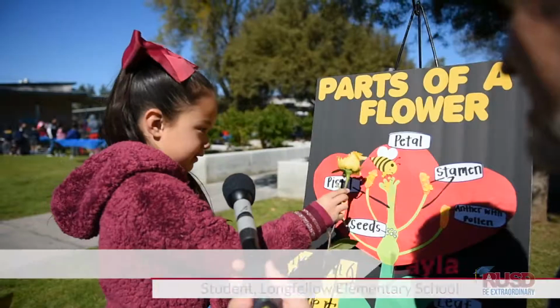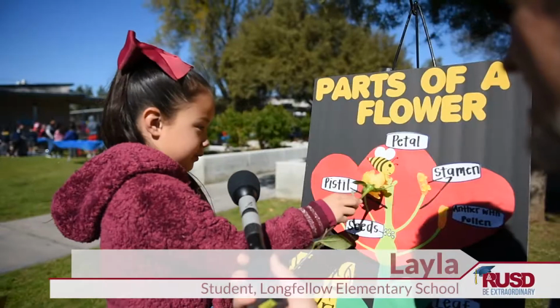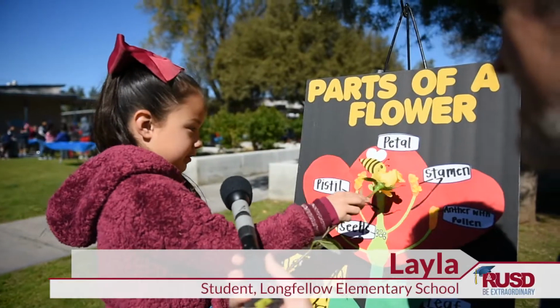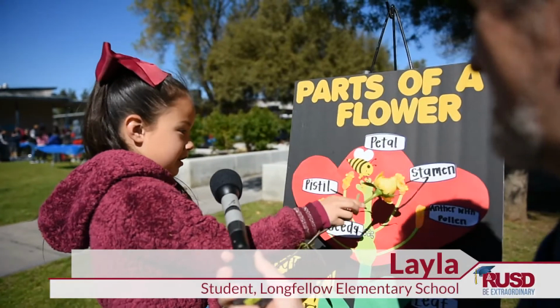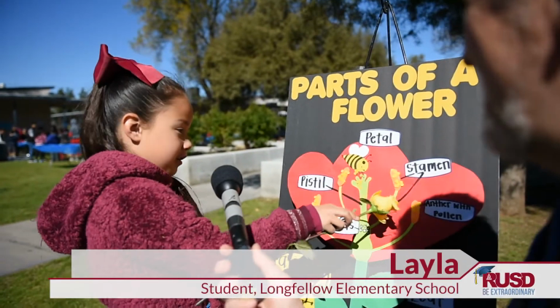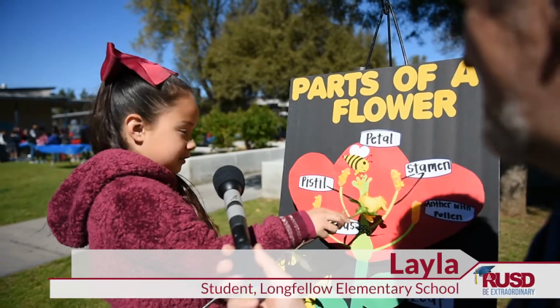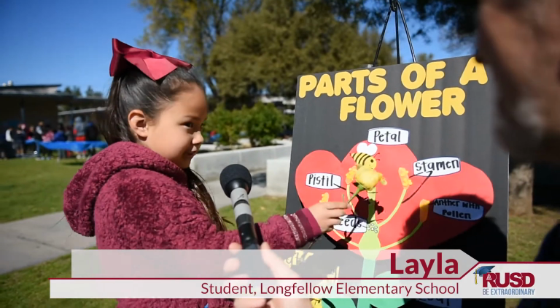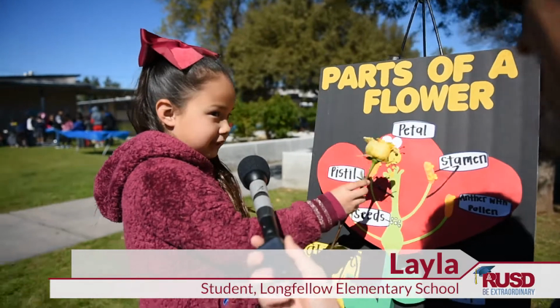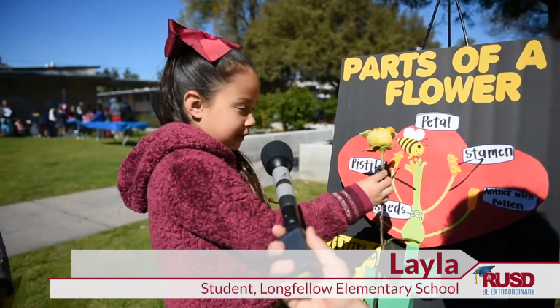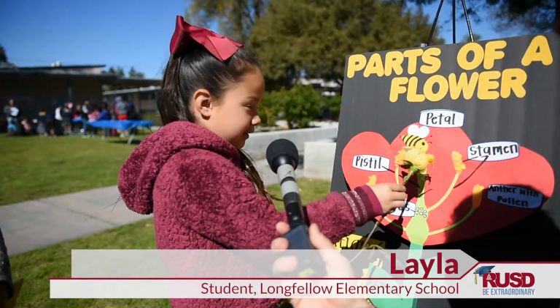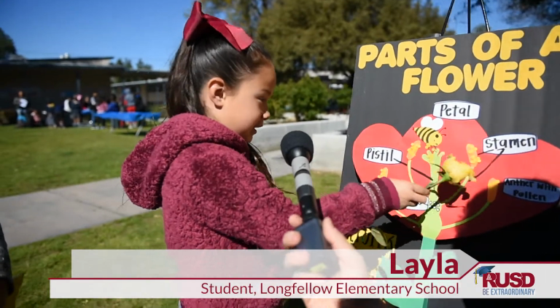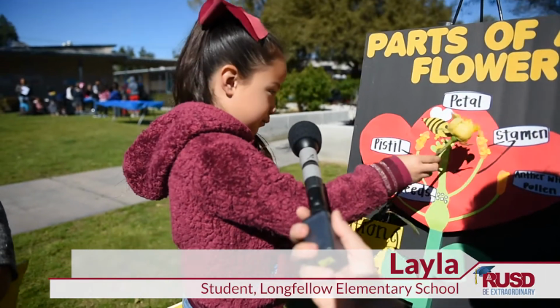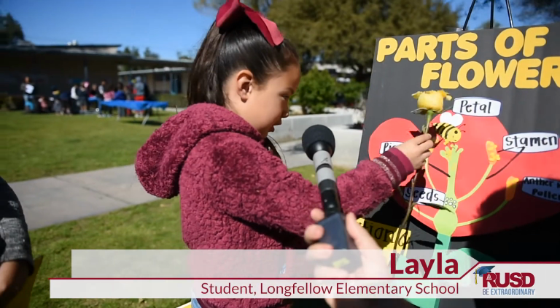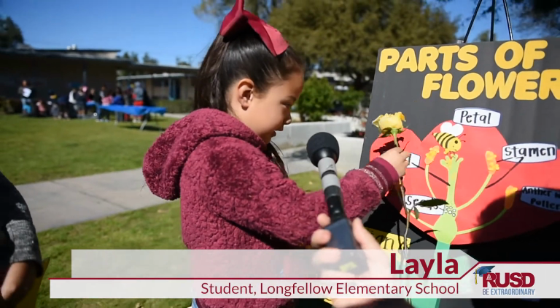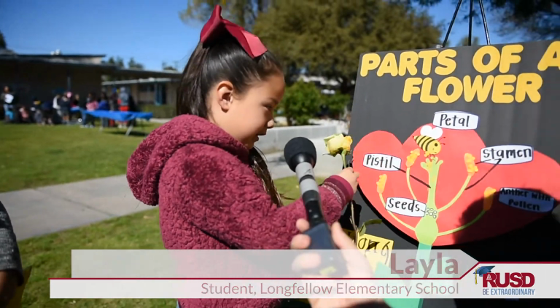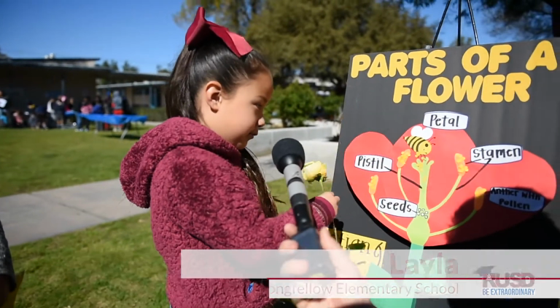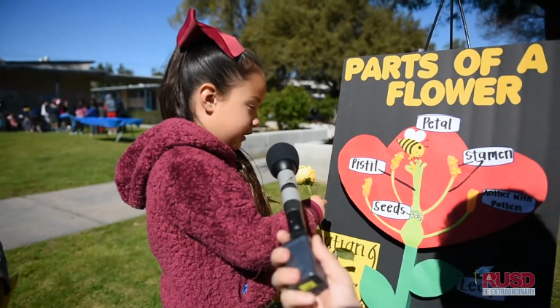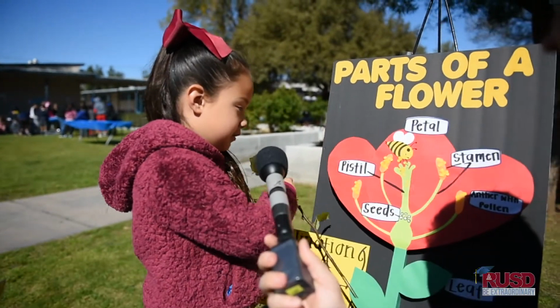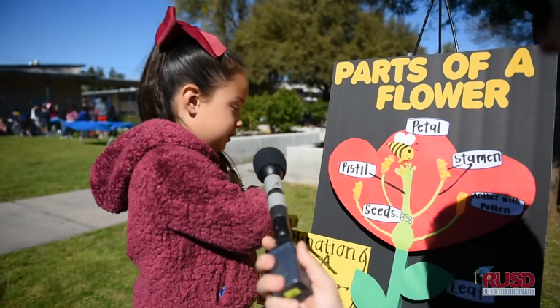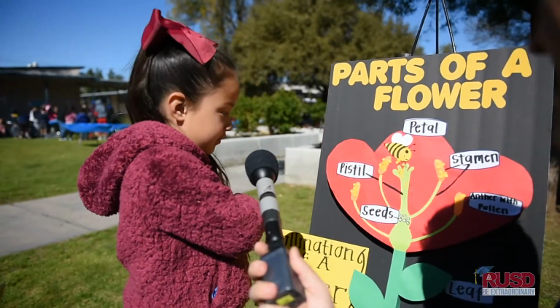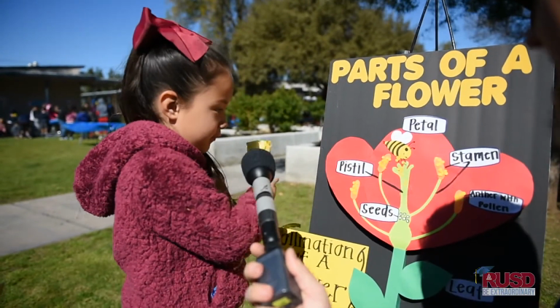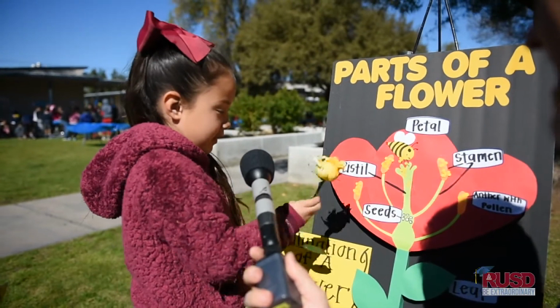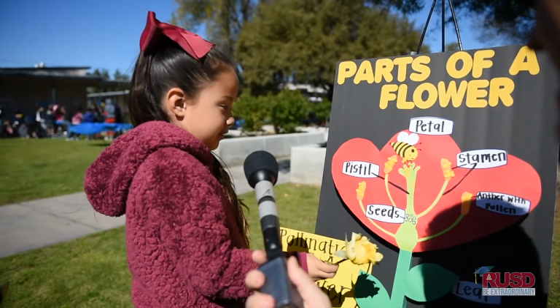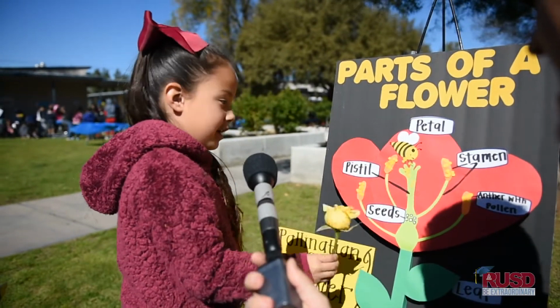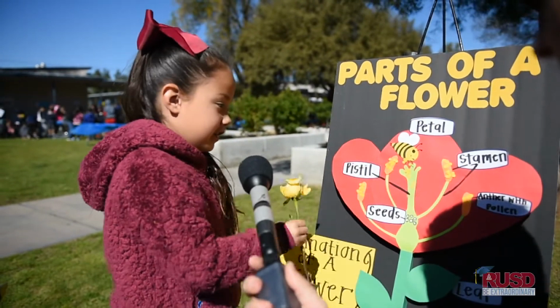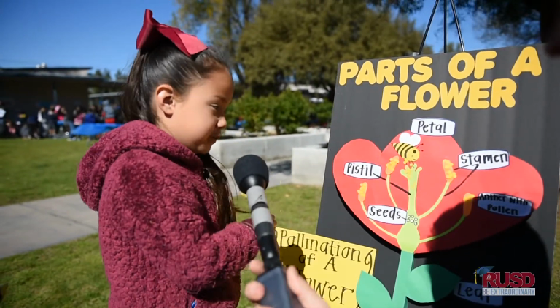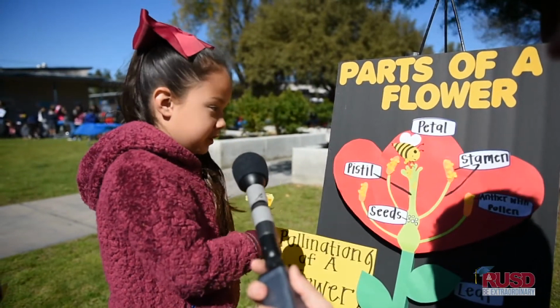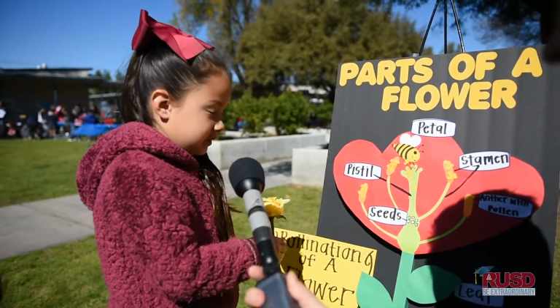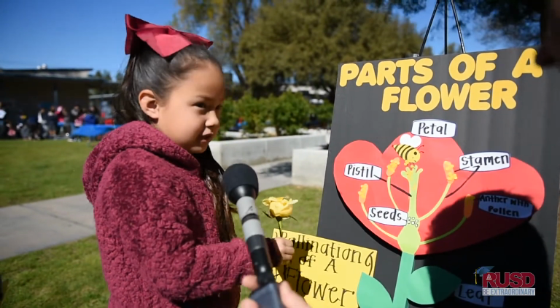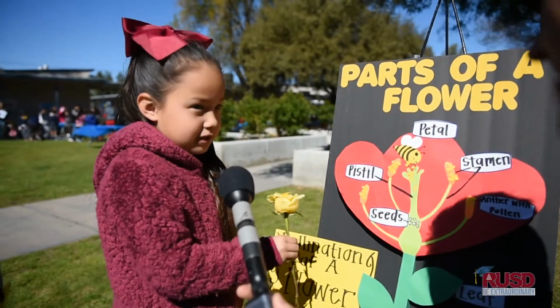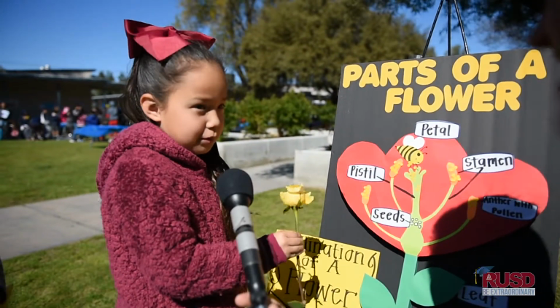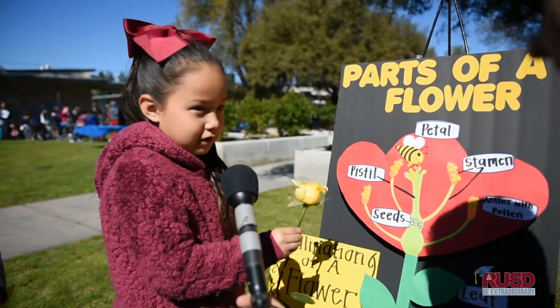The bee goes to each flower, gets the pollen, and when it goes to a different flower it spreads the pollen.